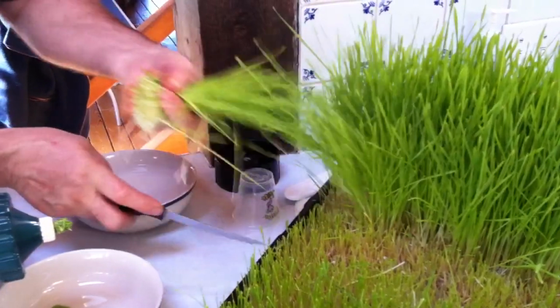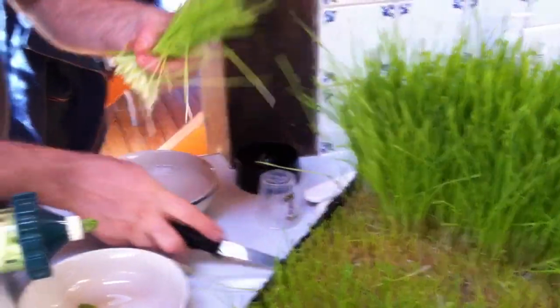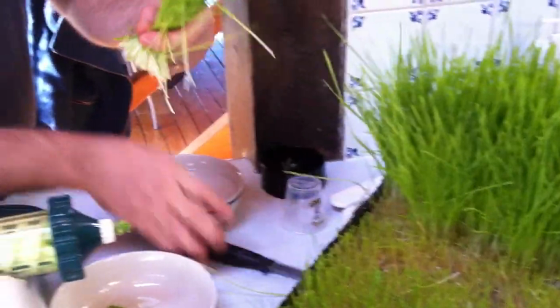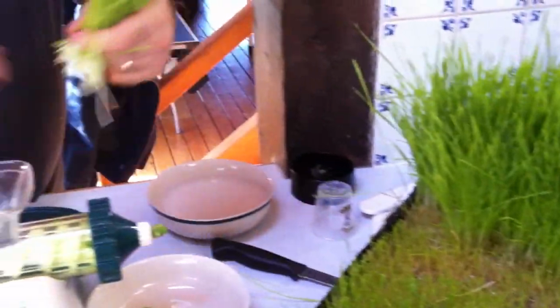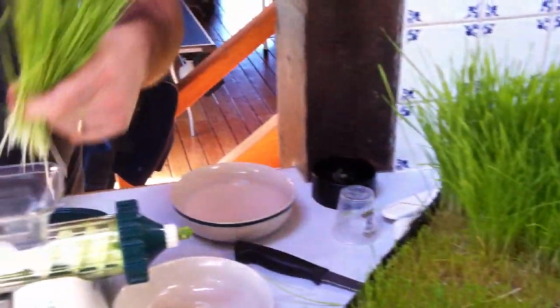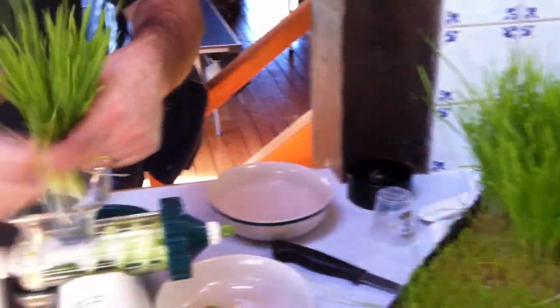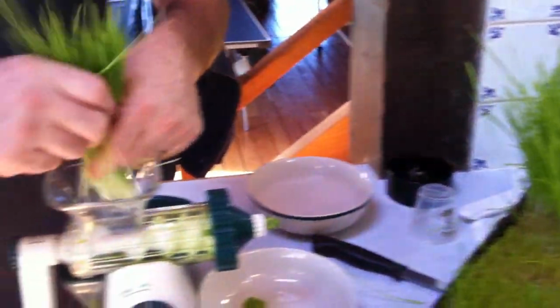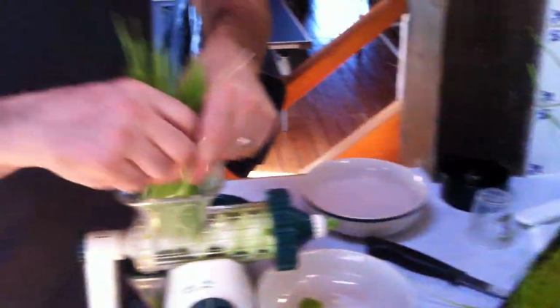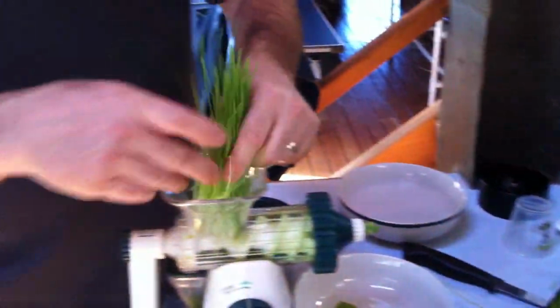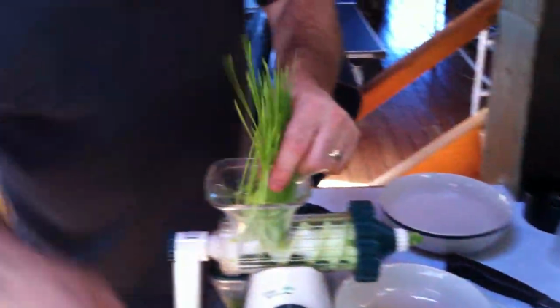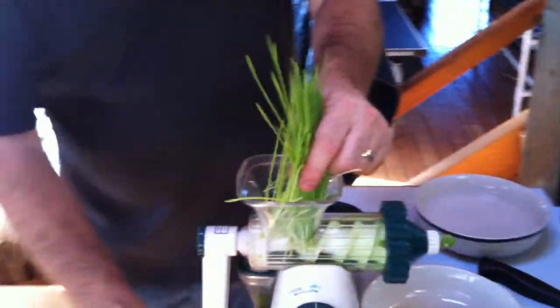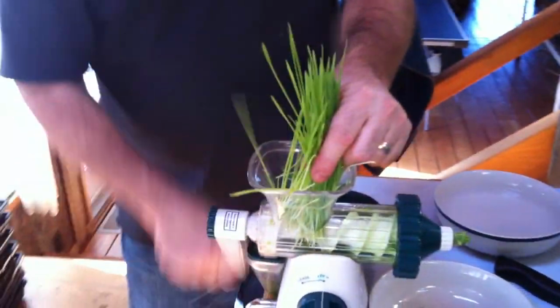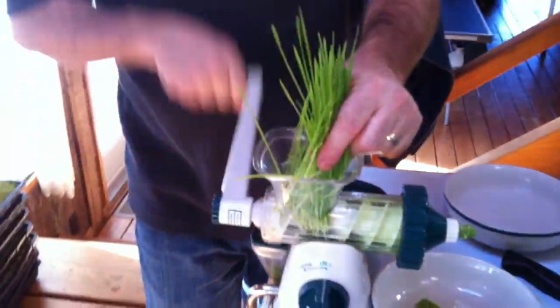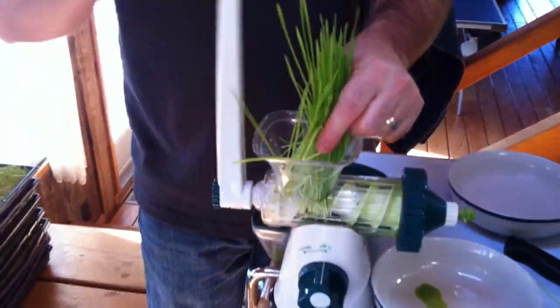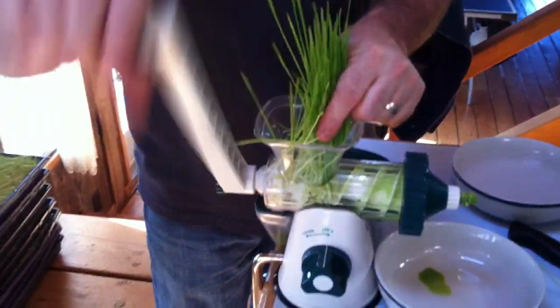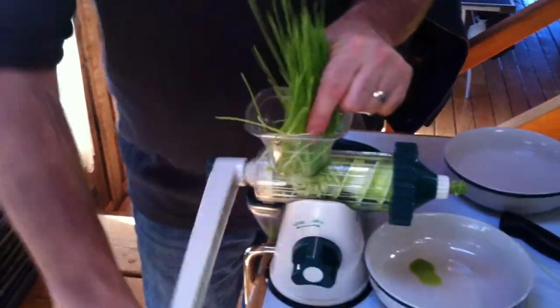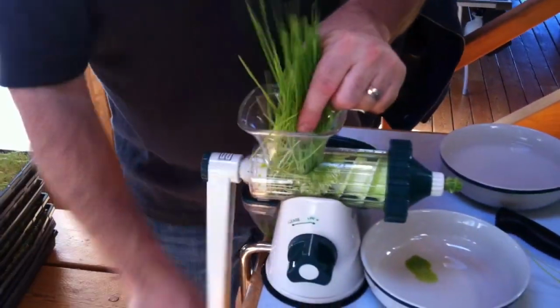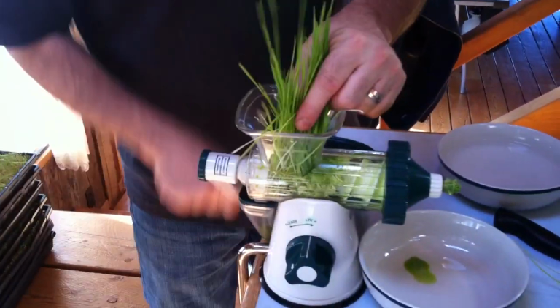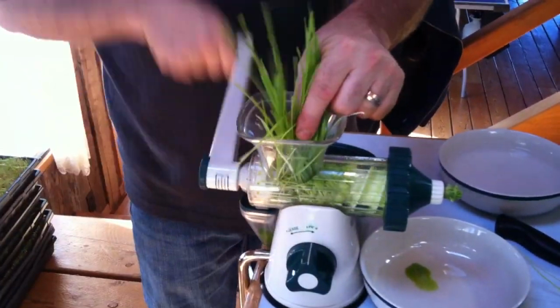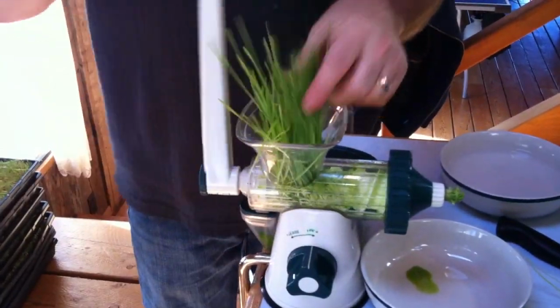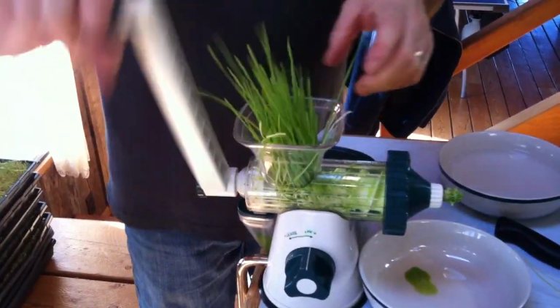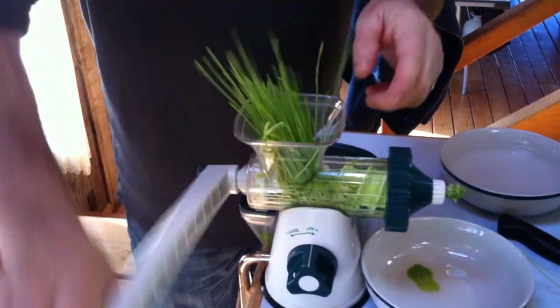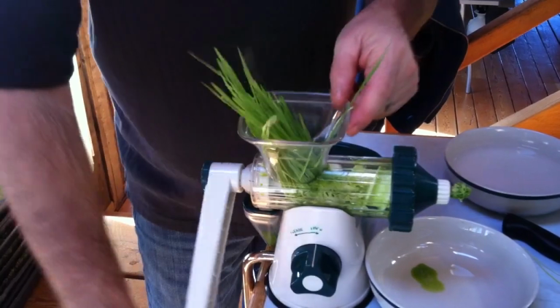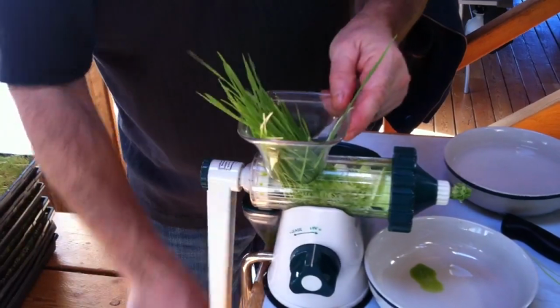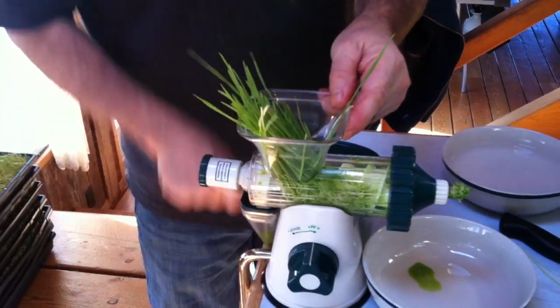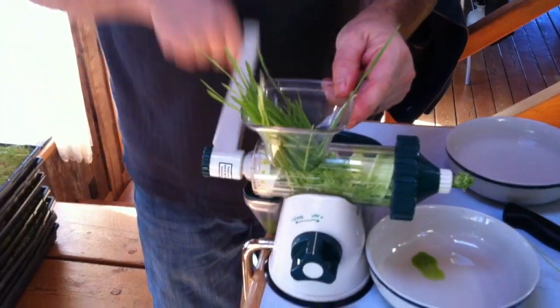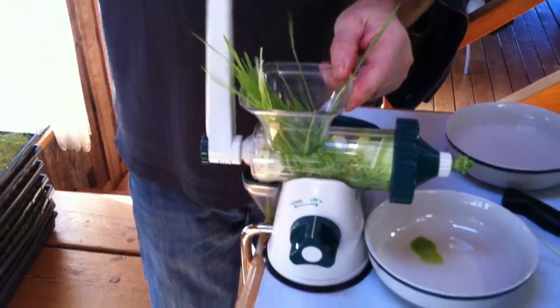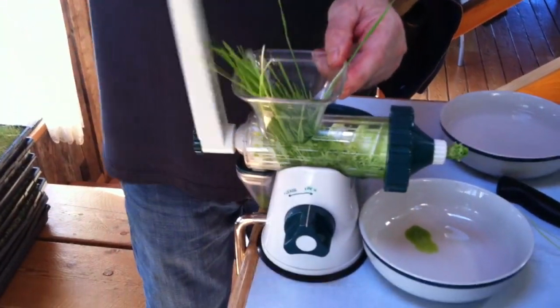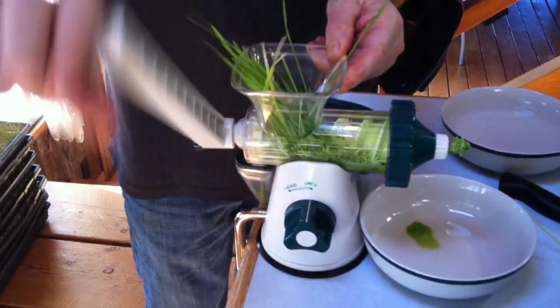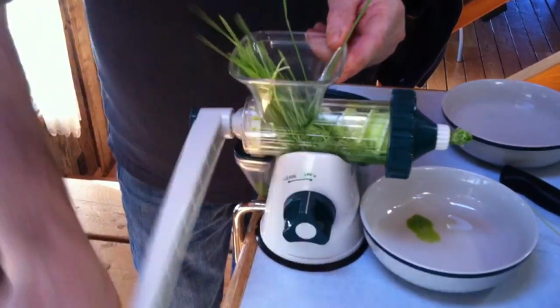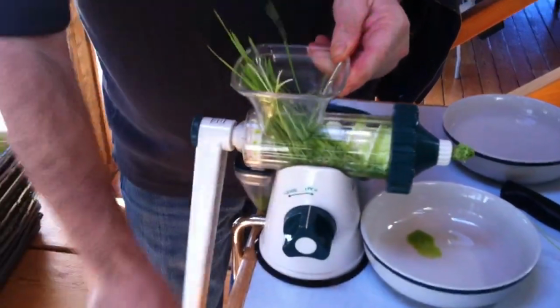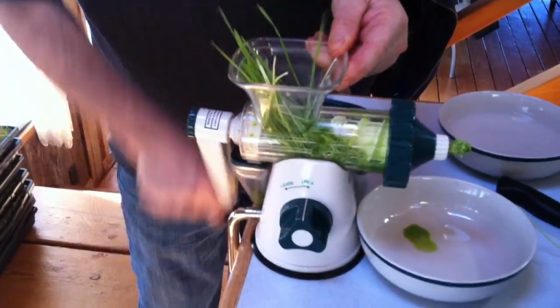Now I'm using a knife here to do the cutting. You can use scissors, you can use a knife — whatever you like.